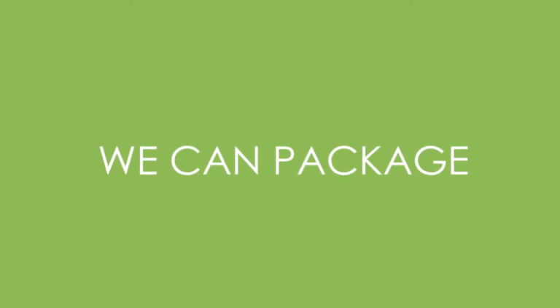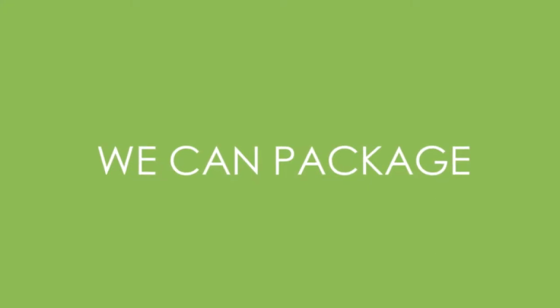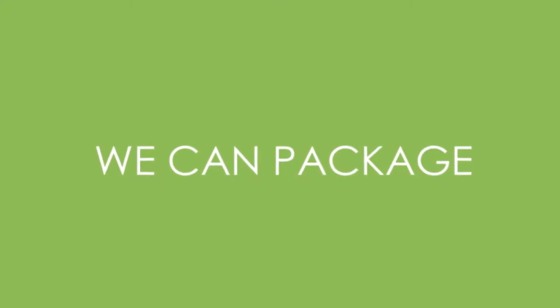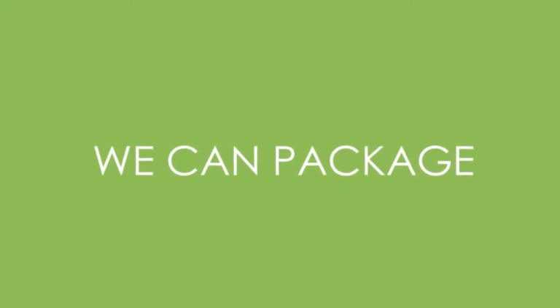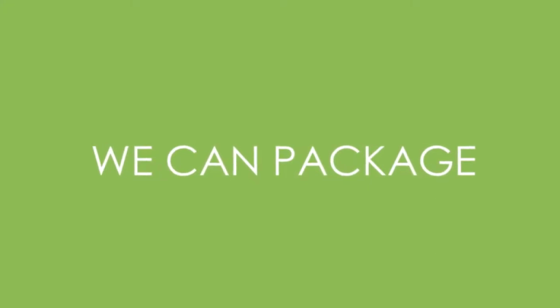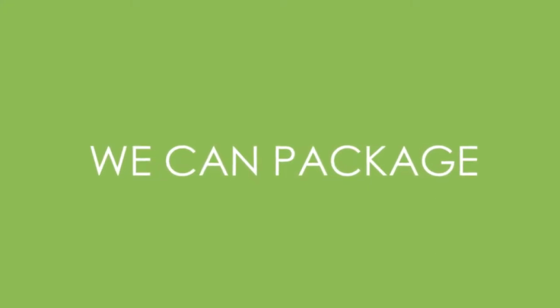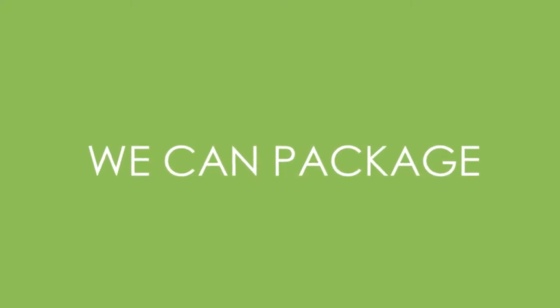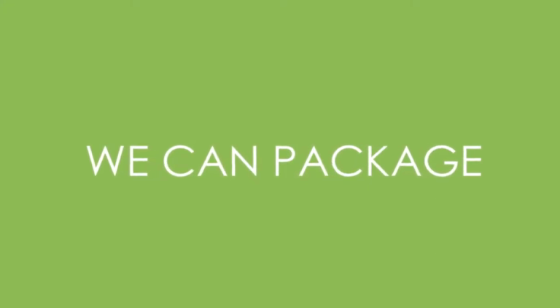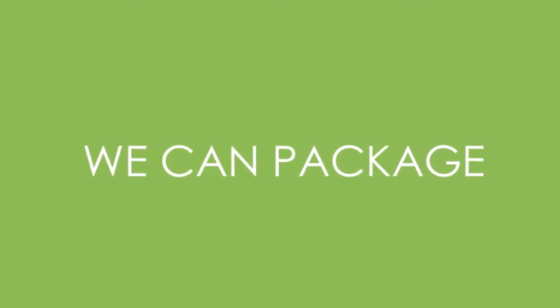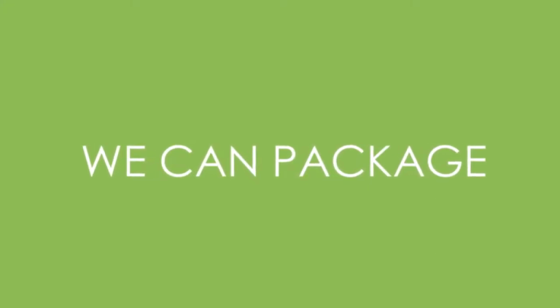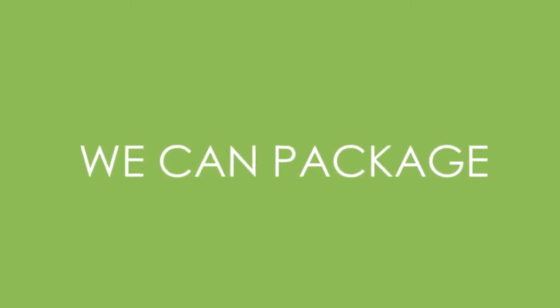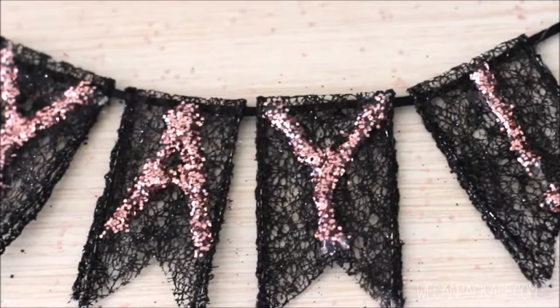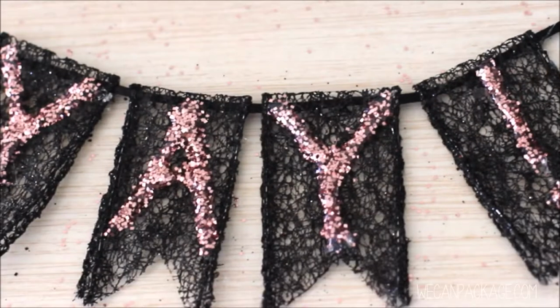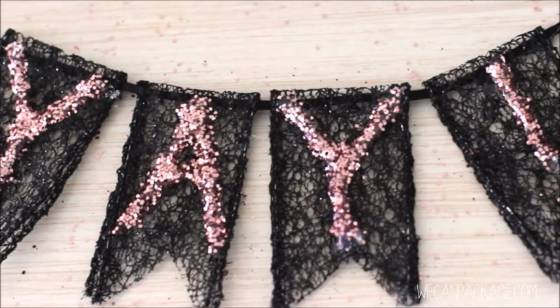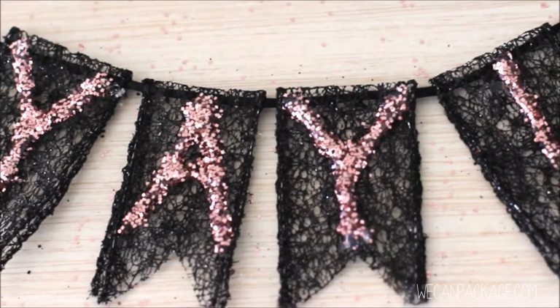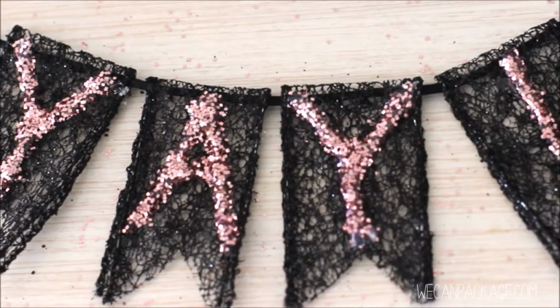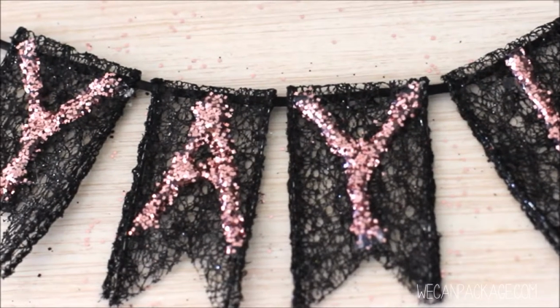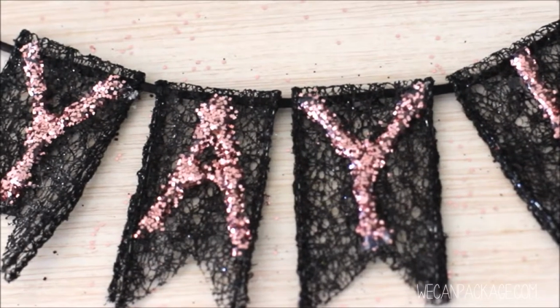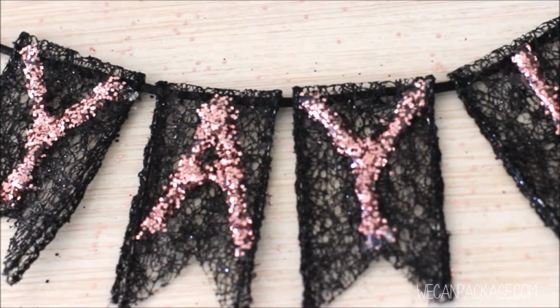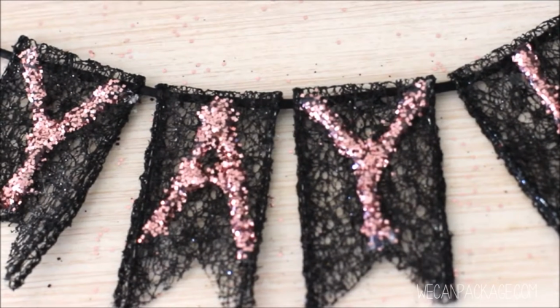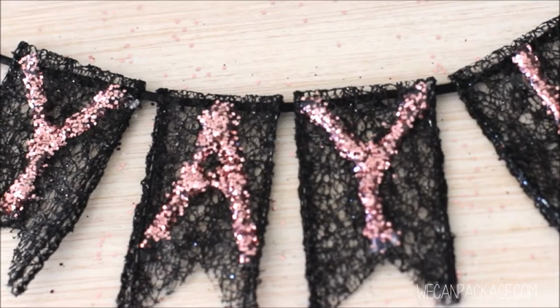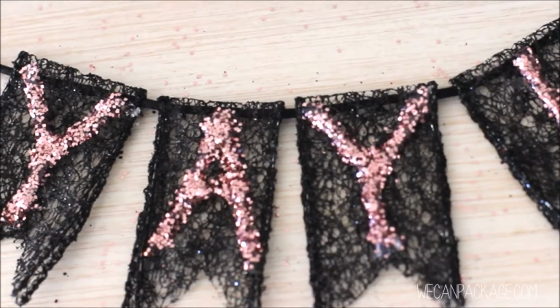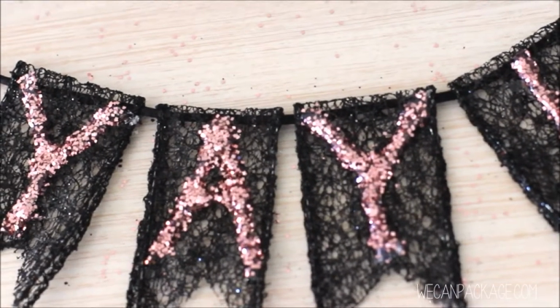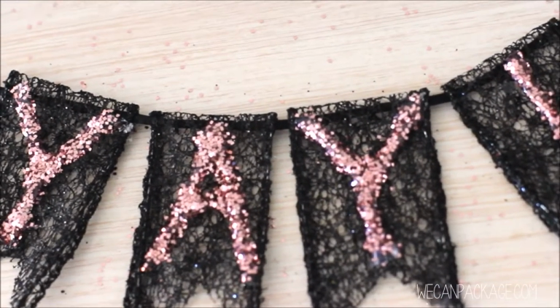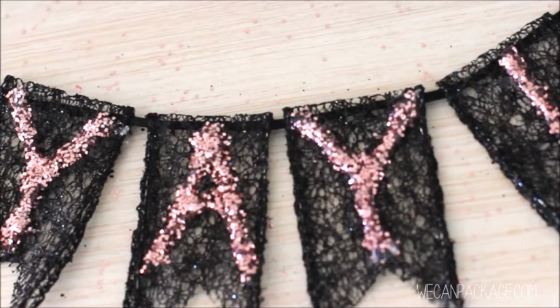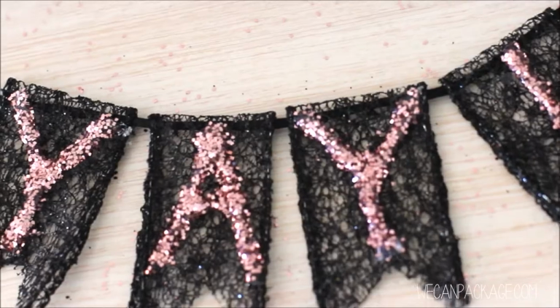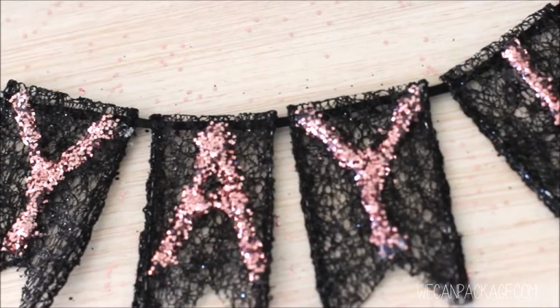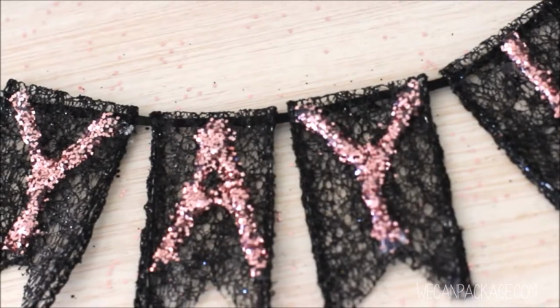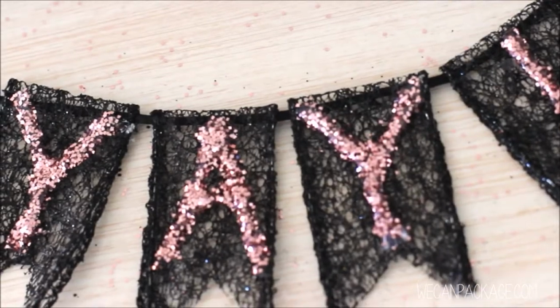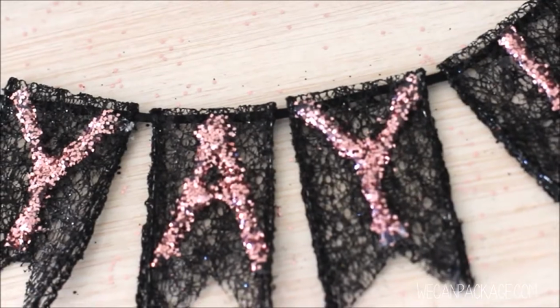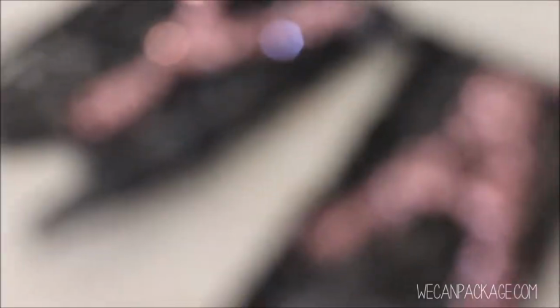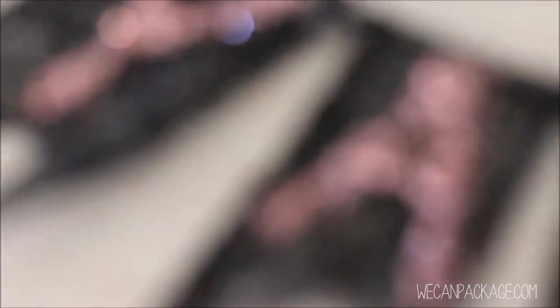Hey guys, Alex here for WeekendPackage.com. Today I'm going to be showing you how to make this adorable ribbon banner.